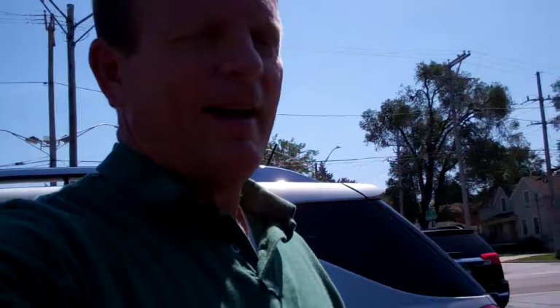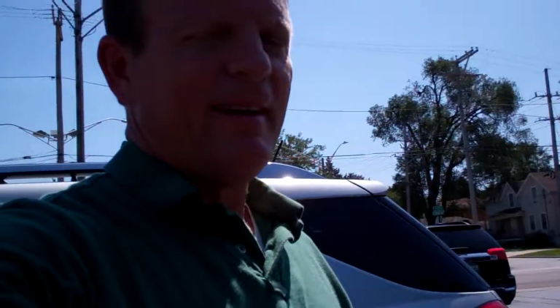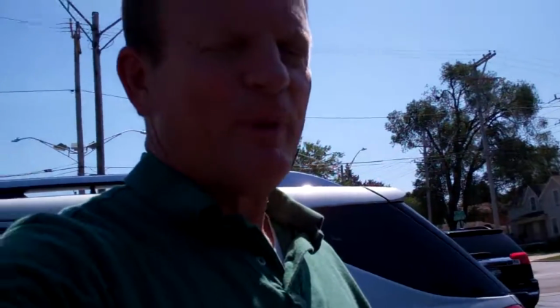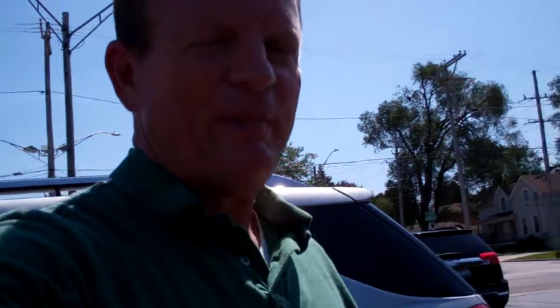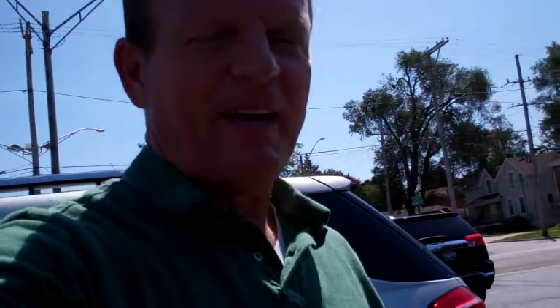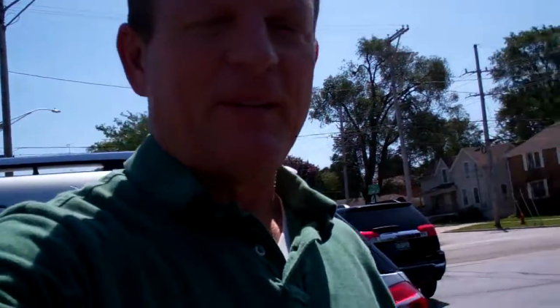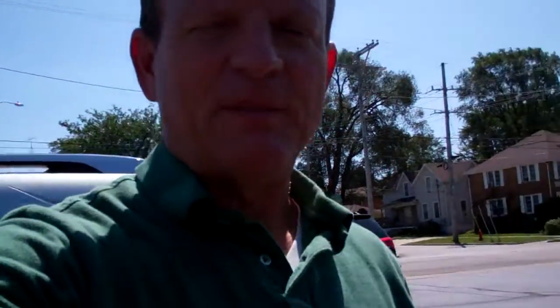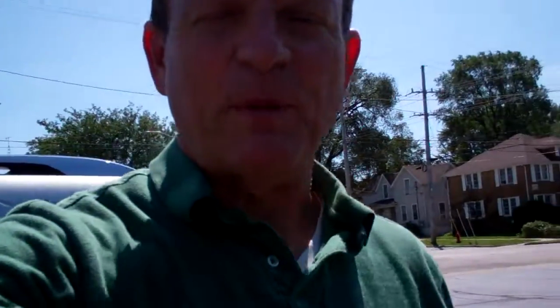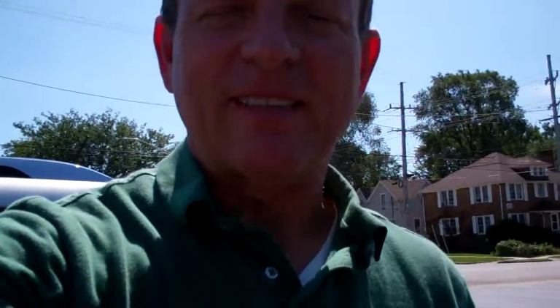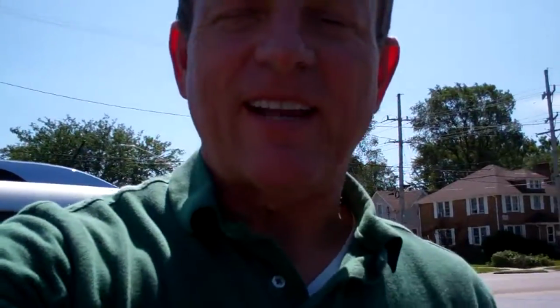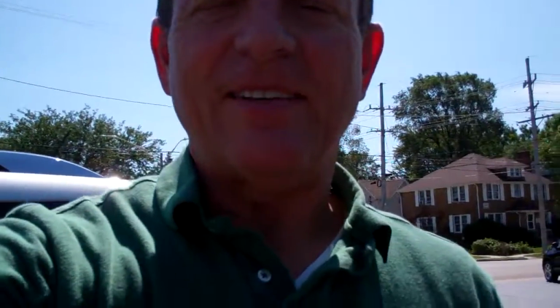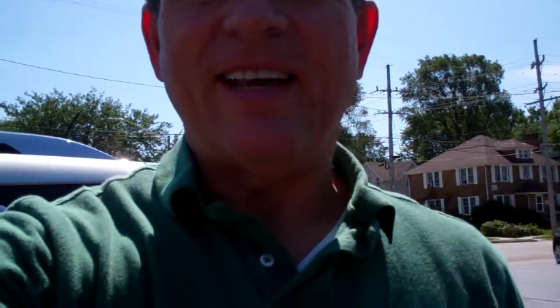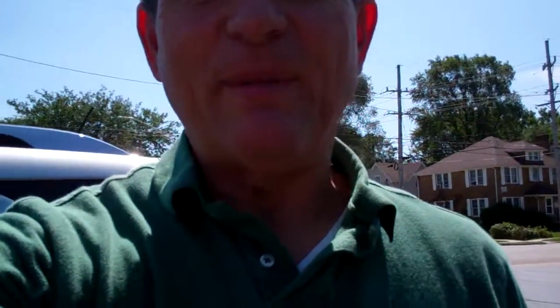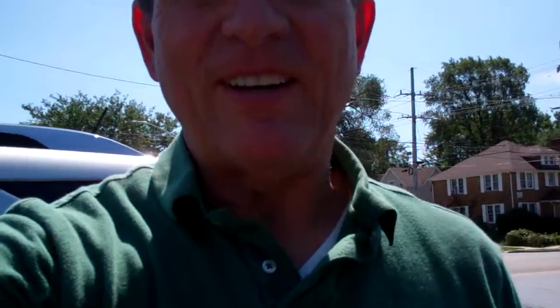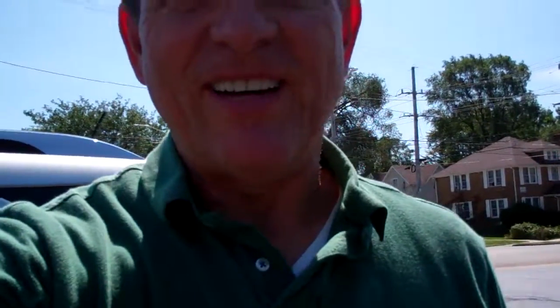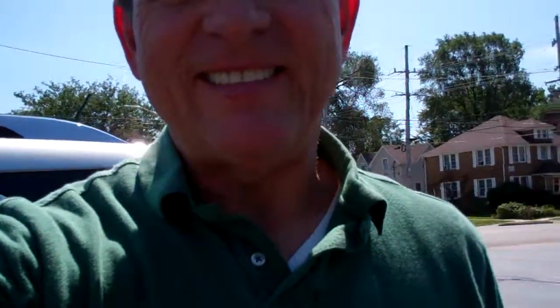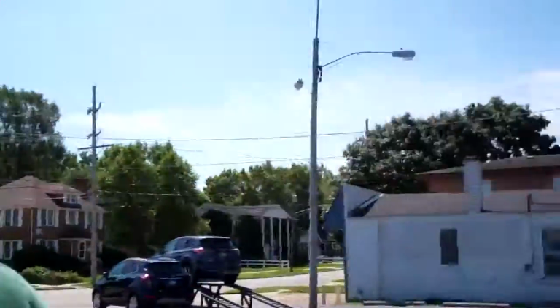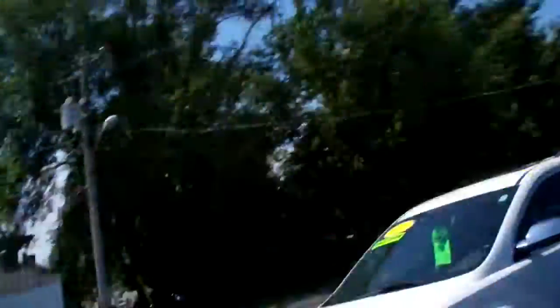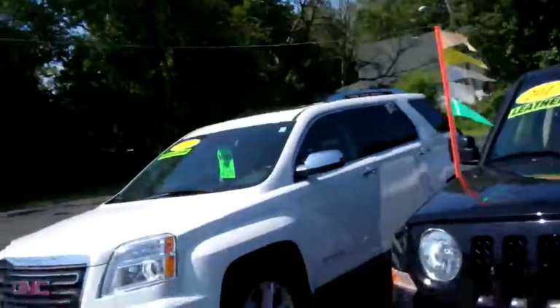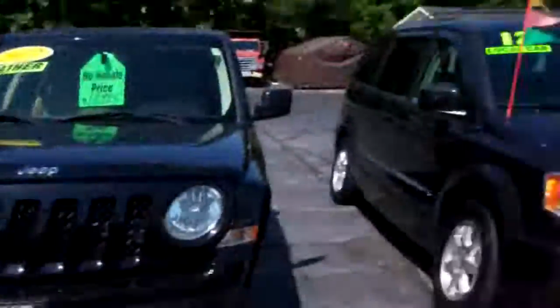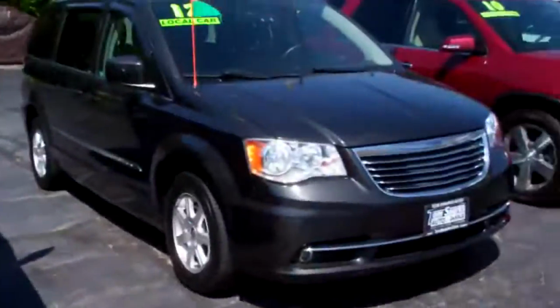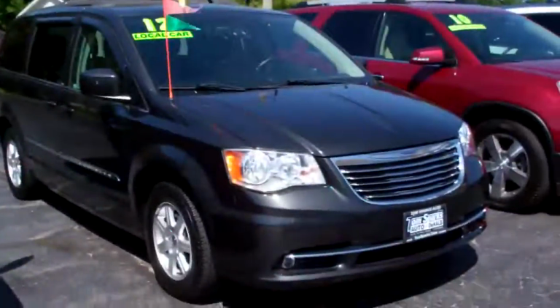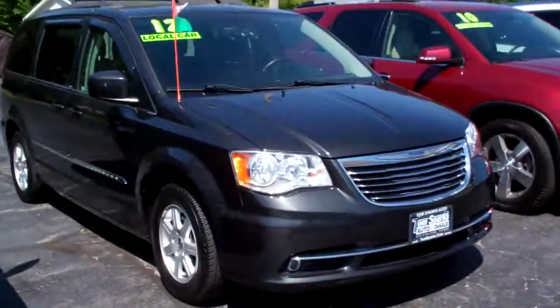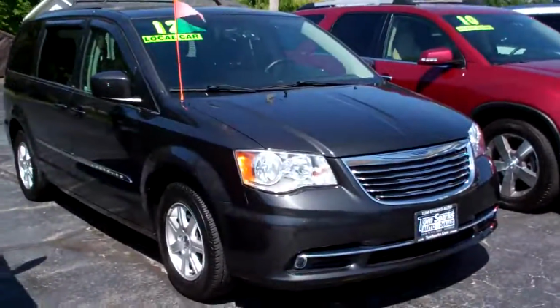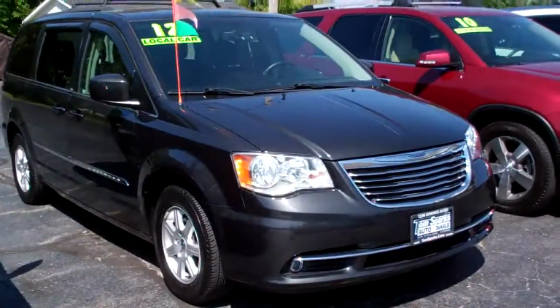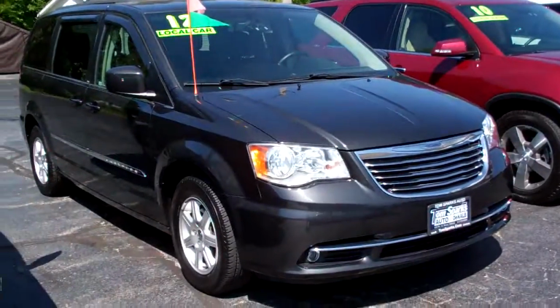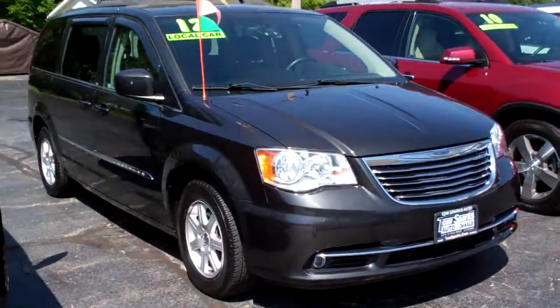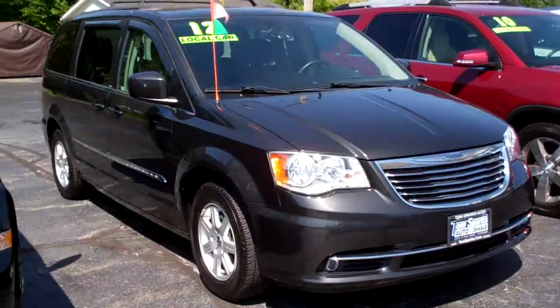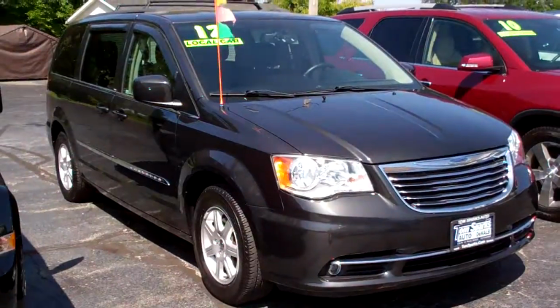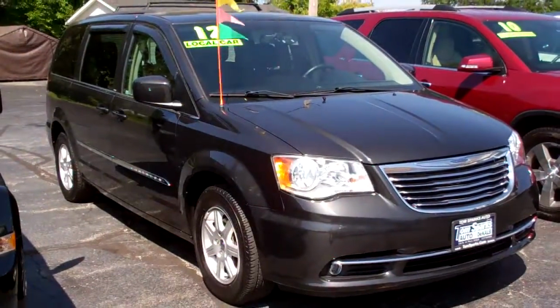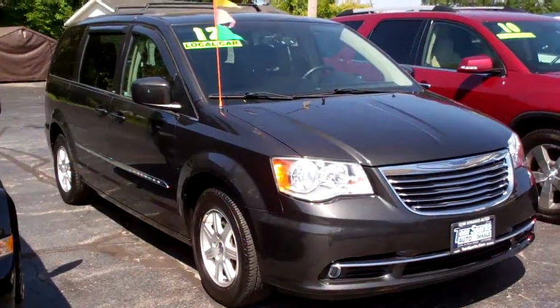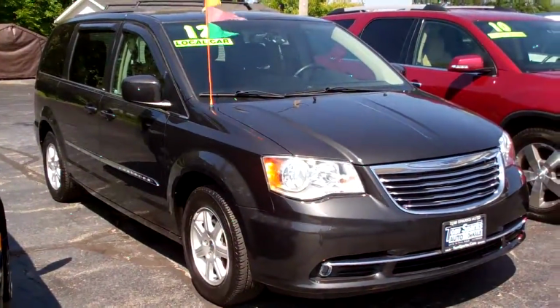Hi there, Brad Mayo, Tom Sparks Auto, DeKalb, Illinois. Hey, check this out — 2012 Chrysler Town and Country.